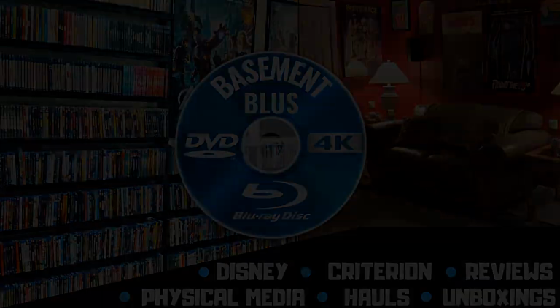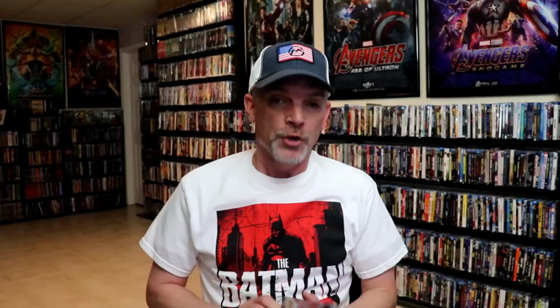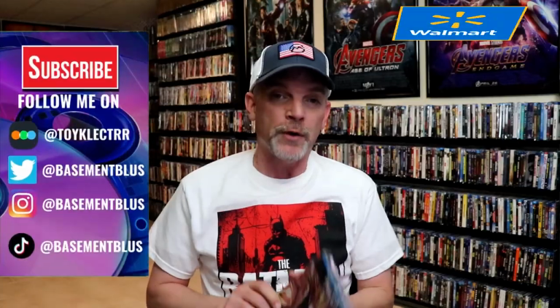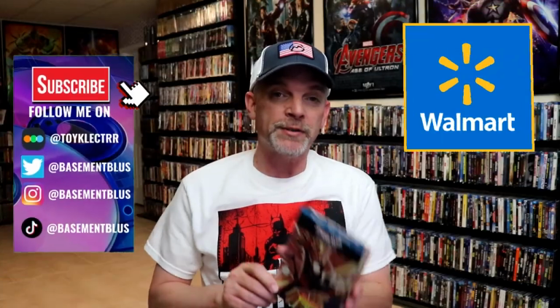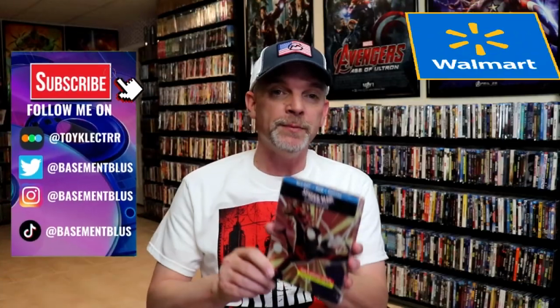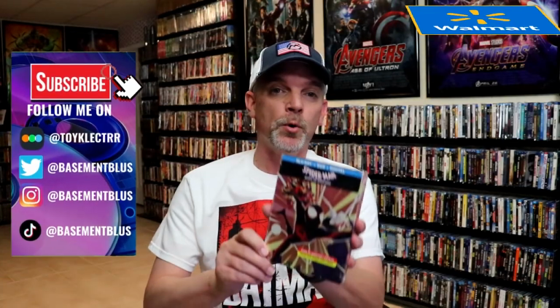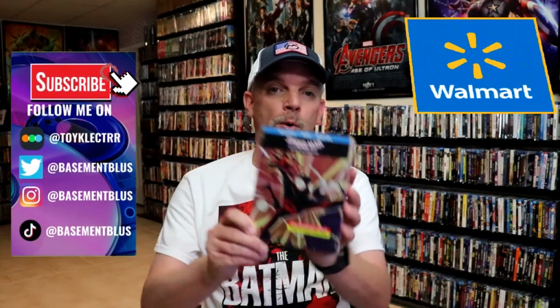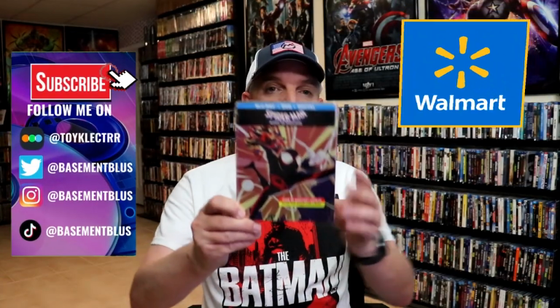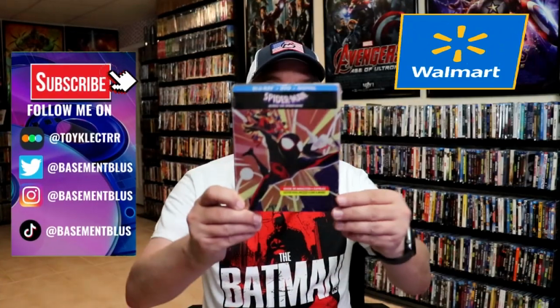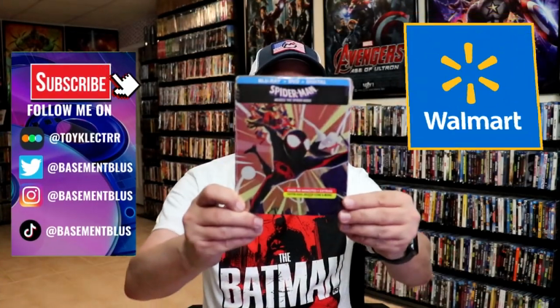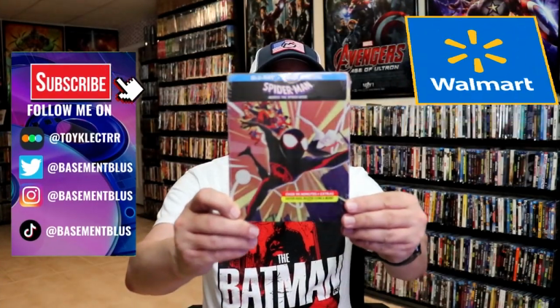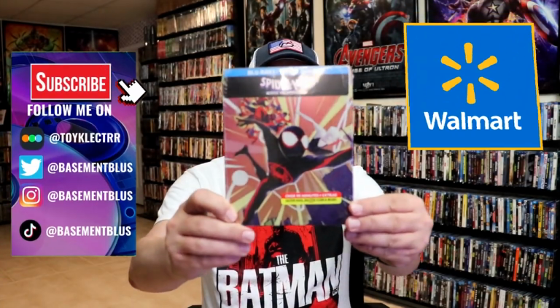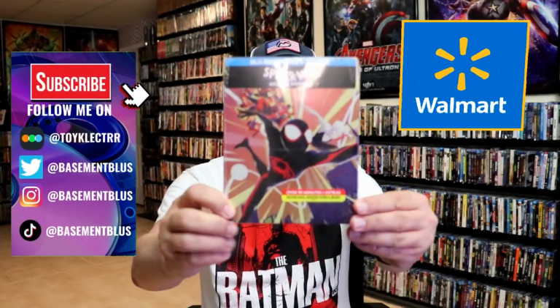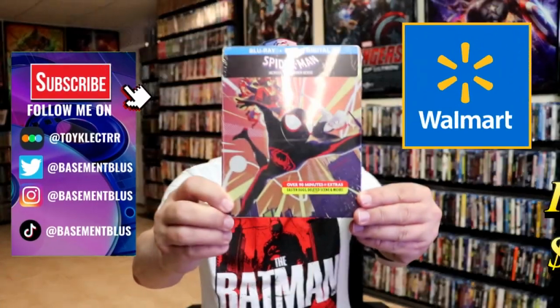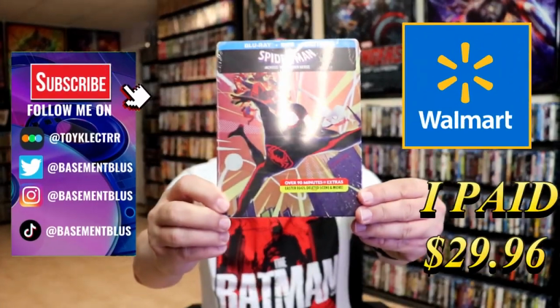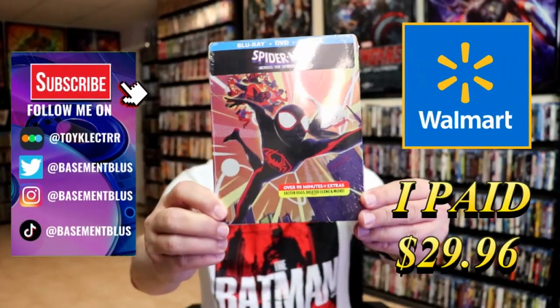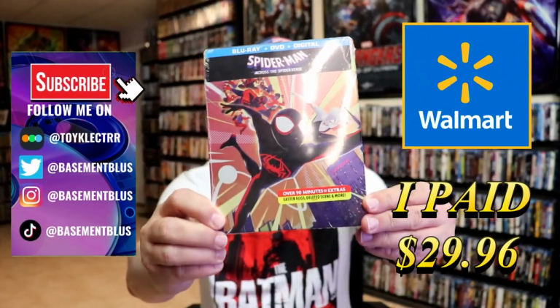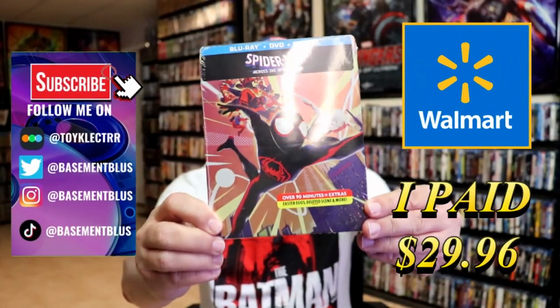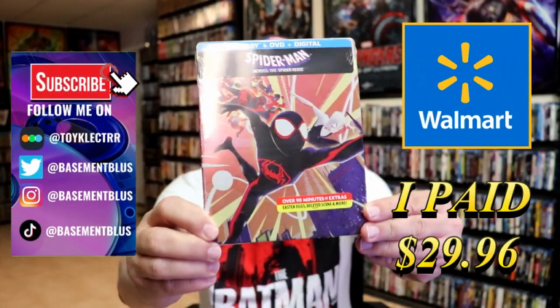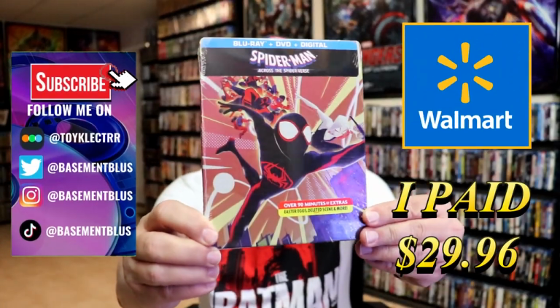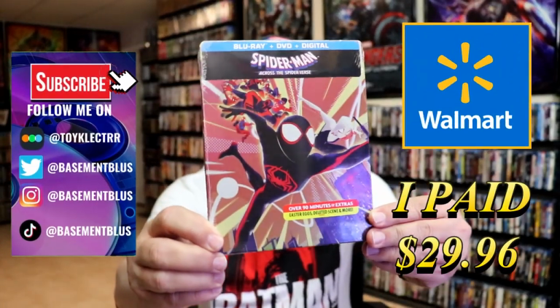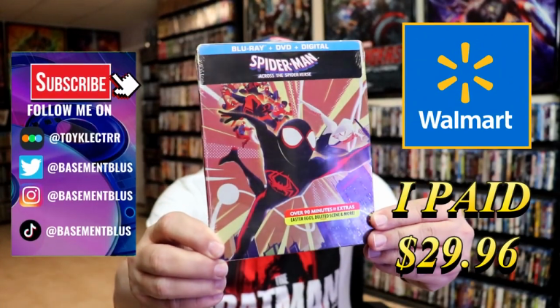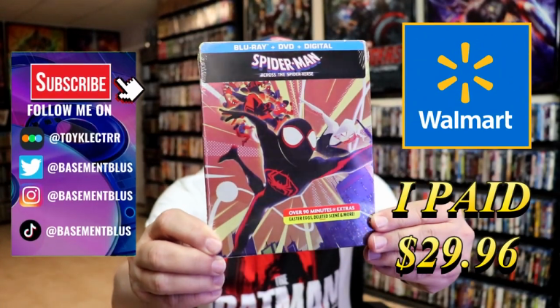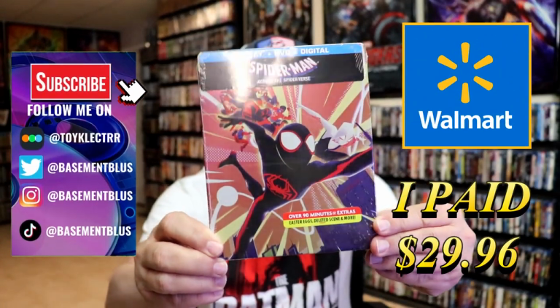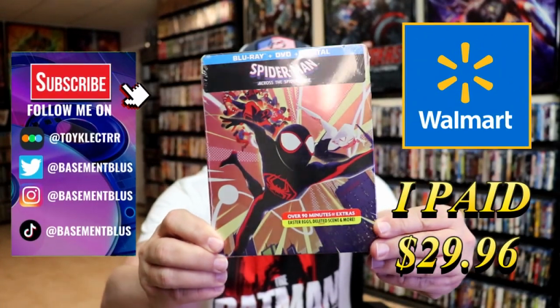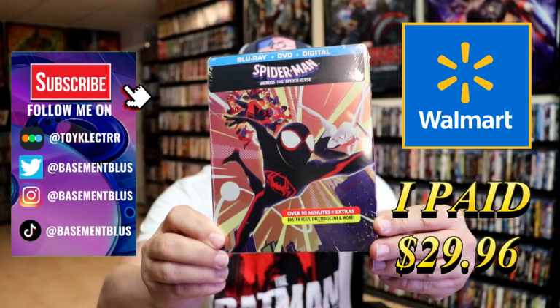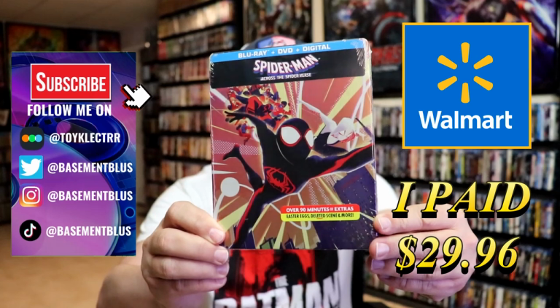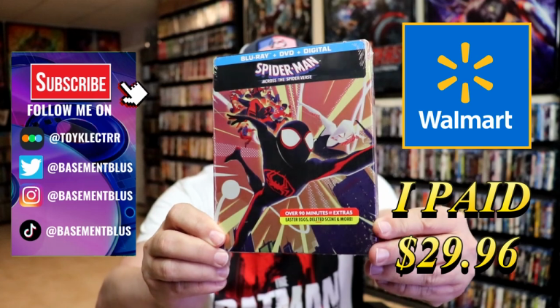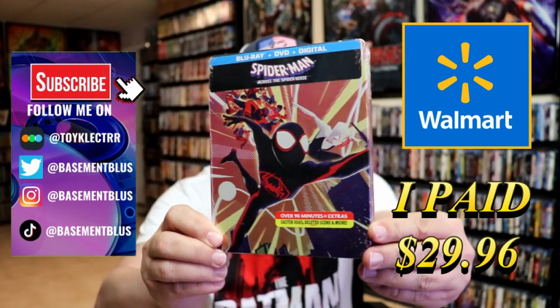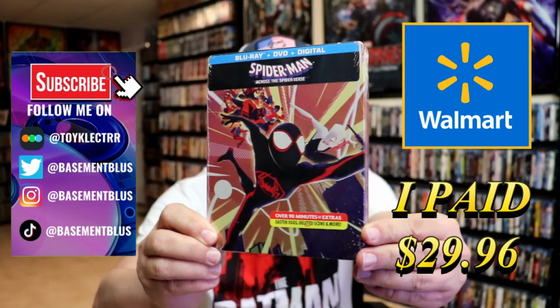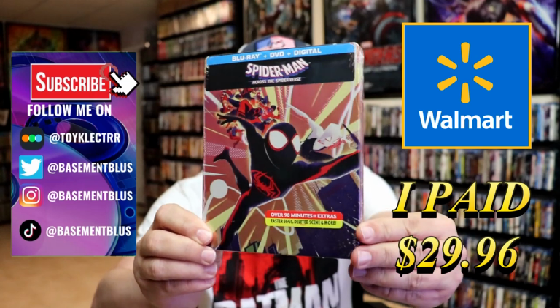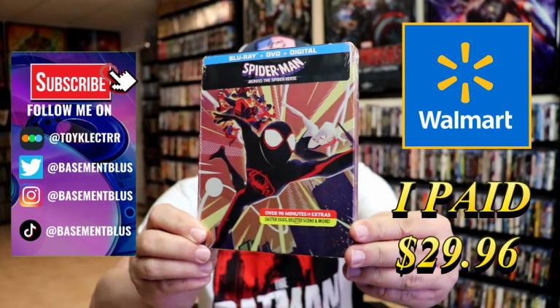So I've received my order for Spider-Man Across the Spider-Verse. Here's the Walmart exclusive Steelbook.